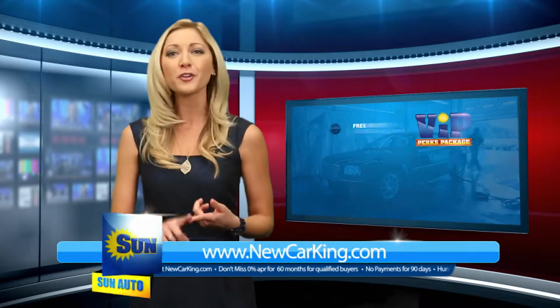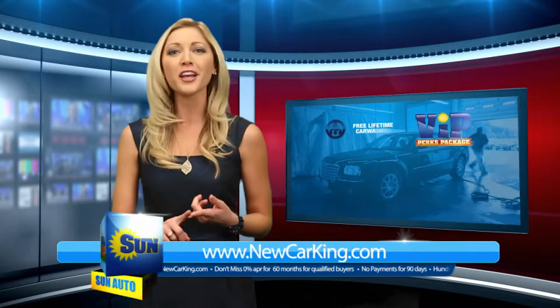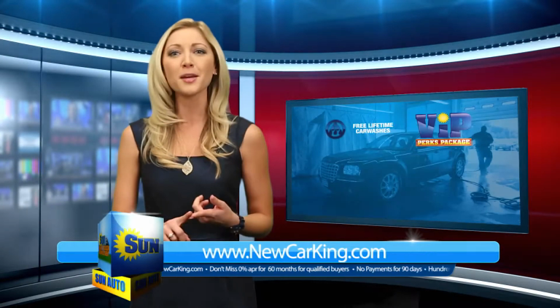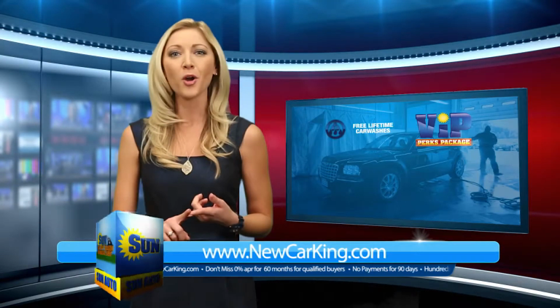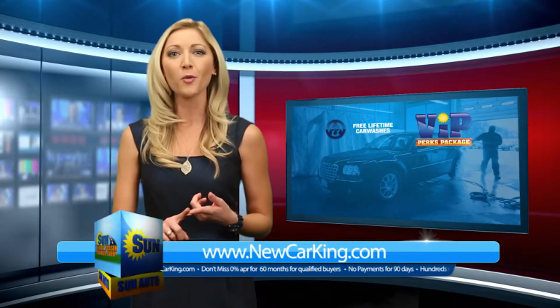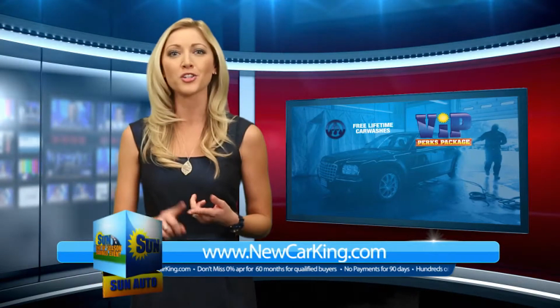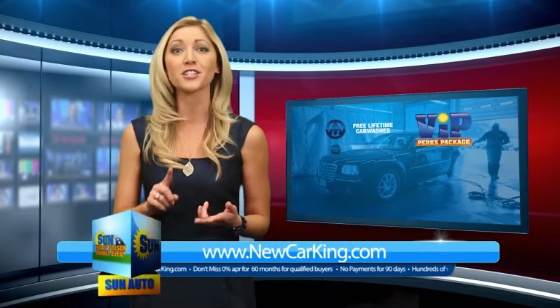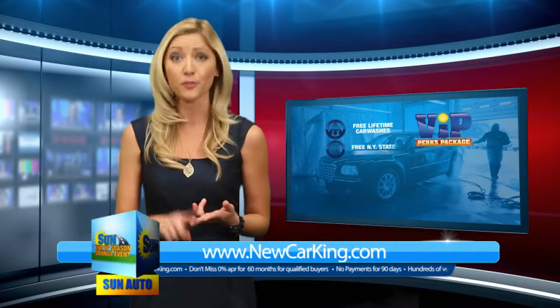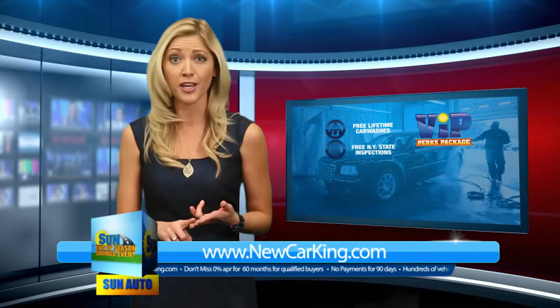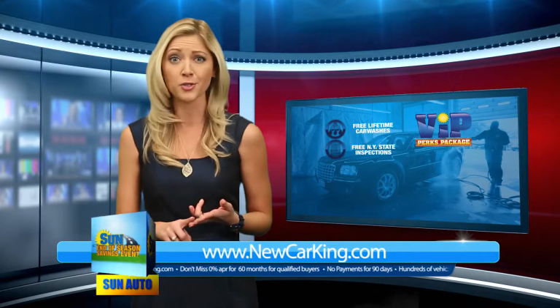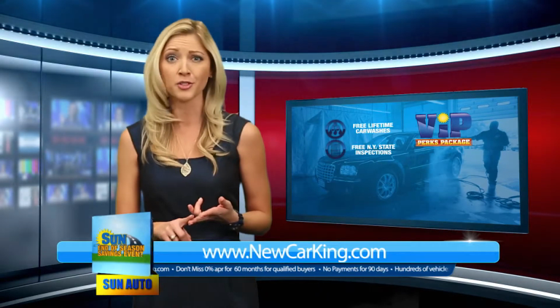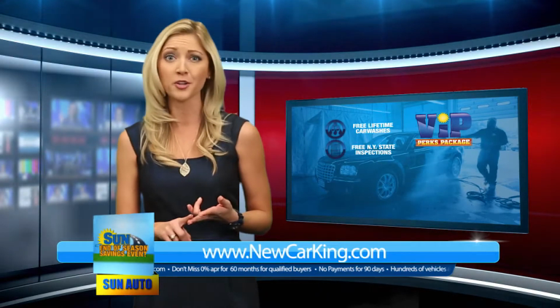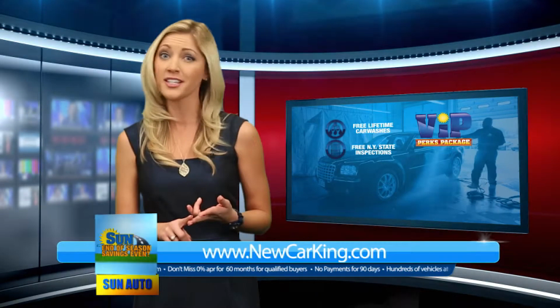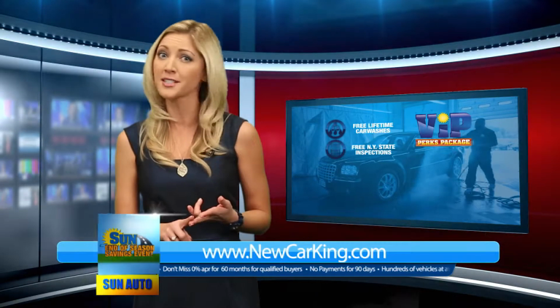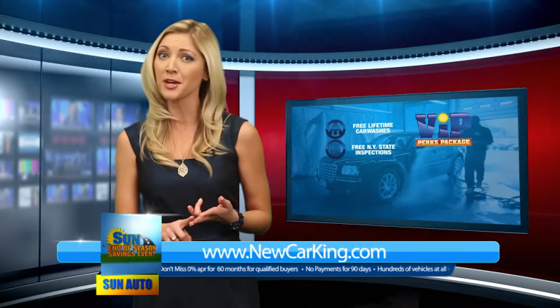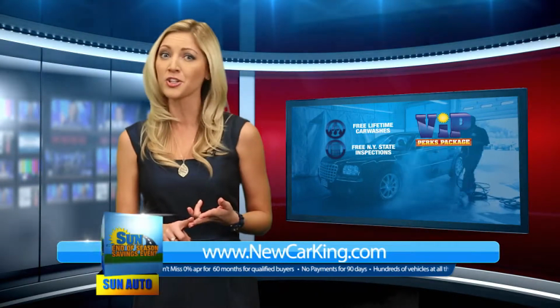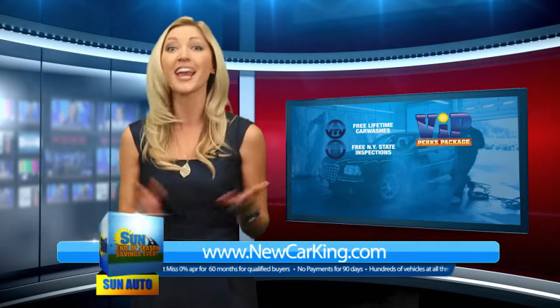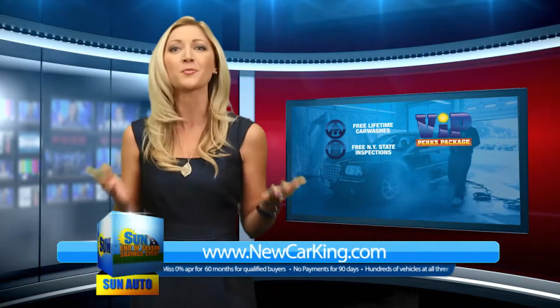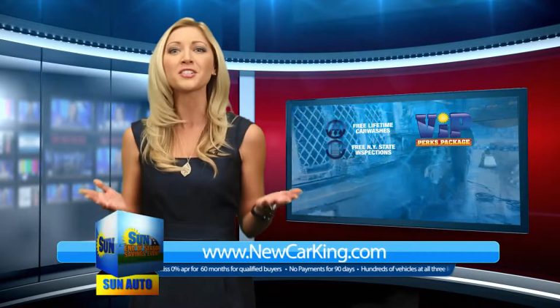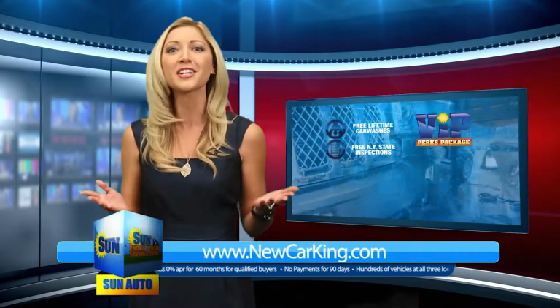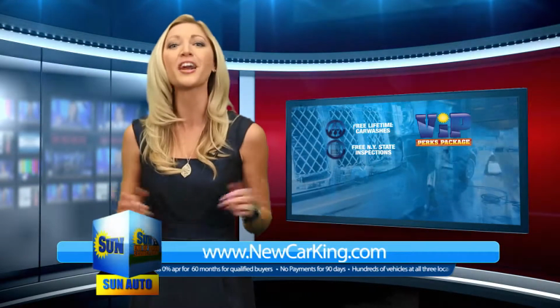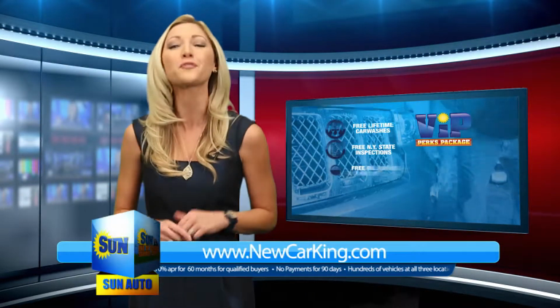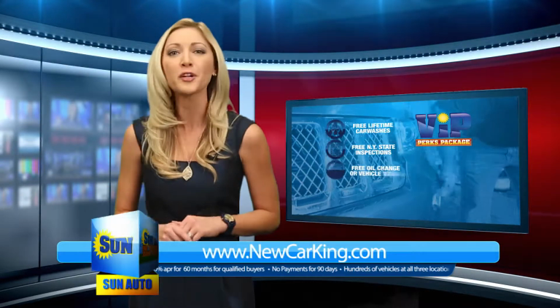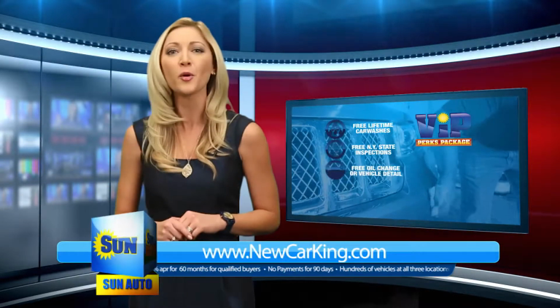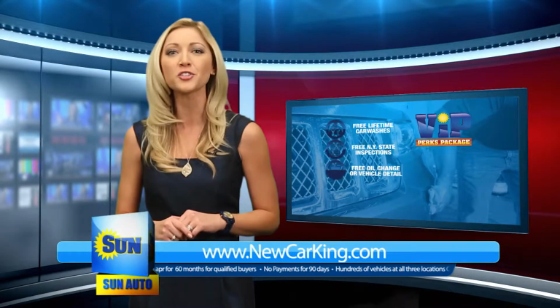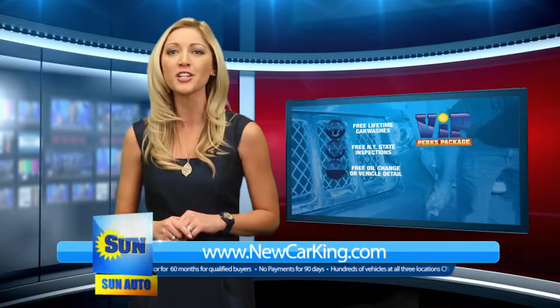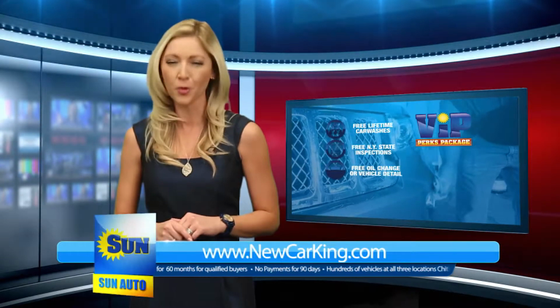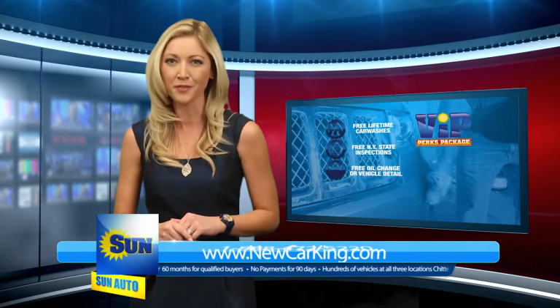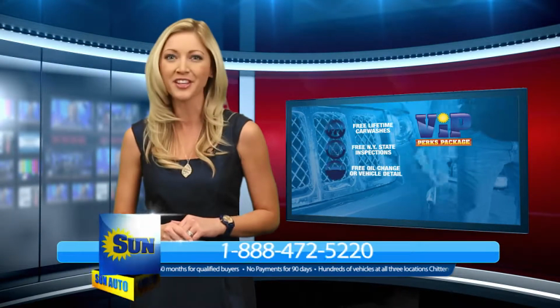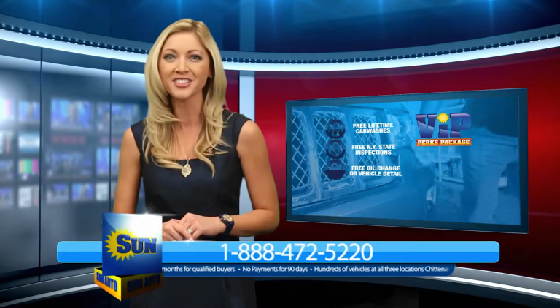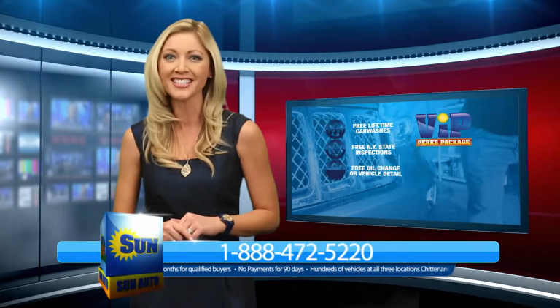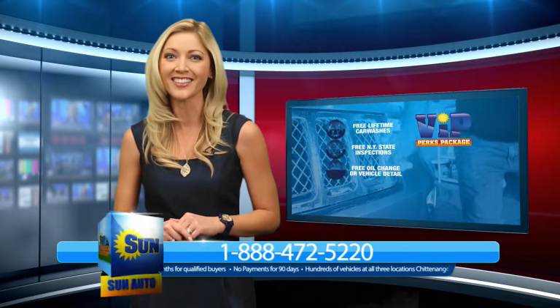Free lifetime car washes, free annual New York State inspection, and once a year a free oil change or vehicle detail.